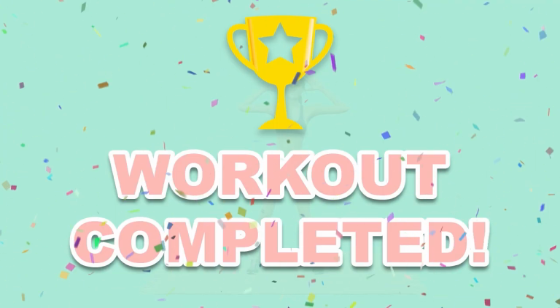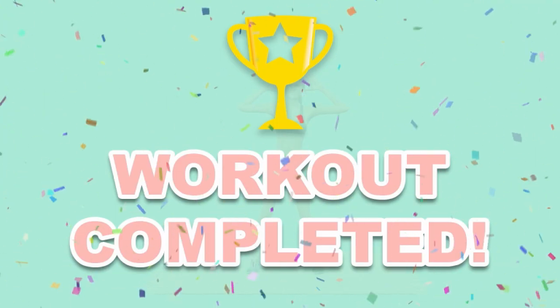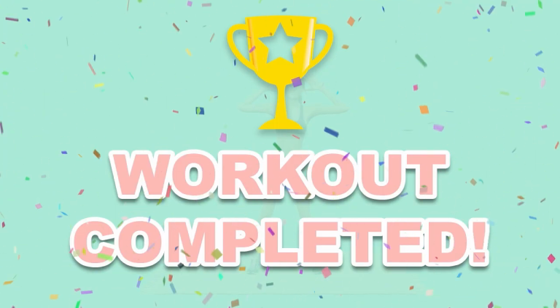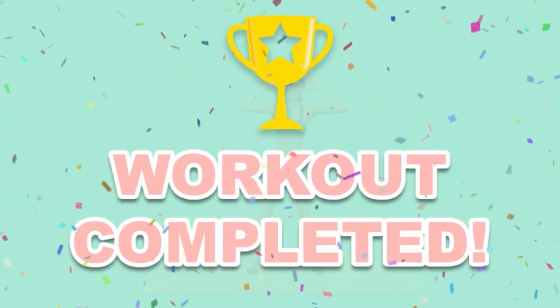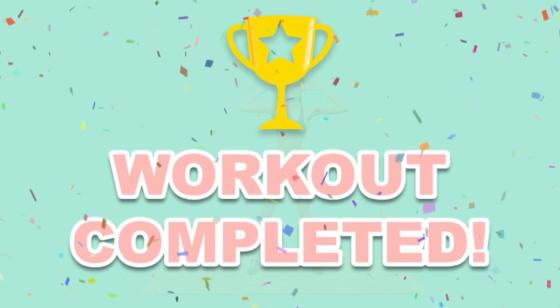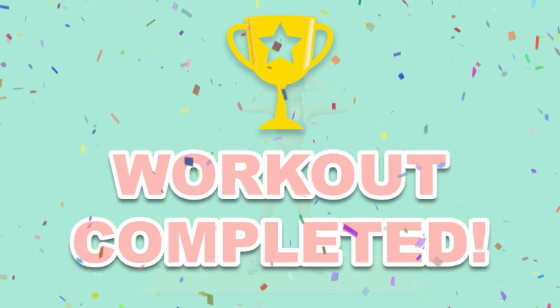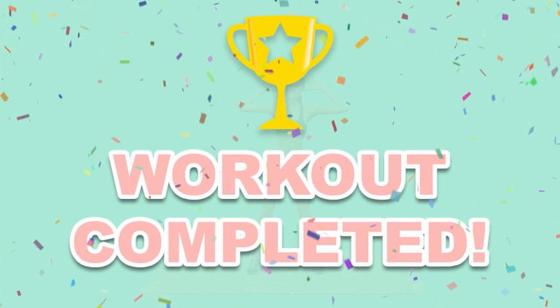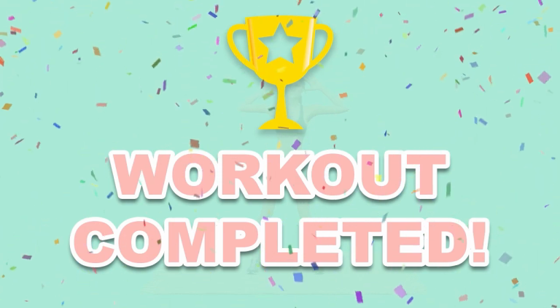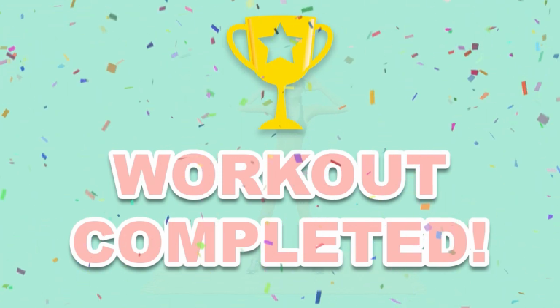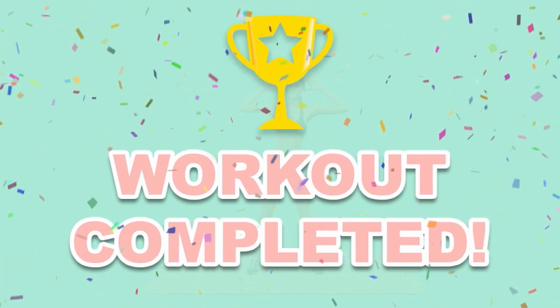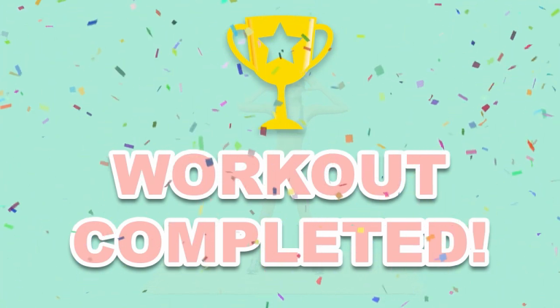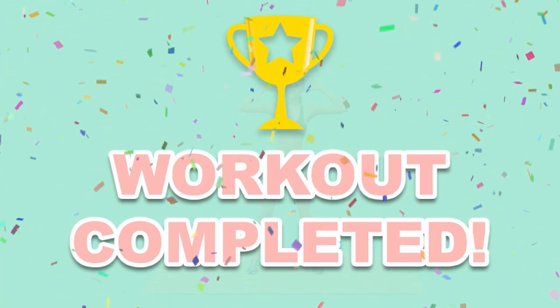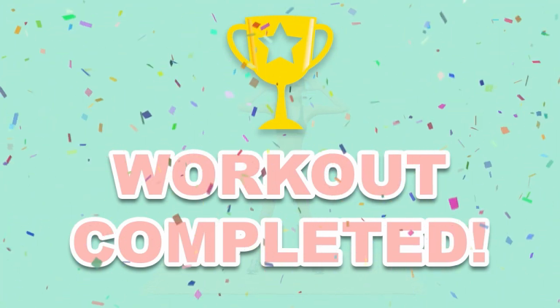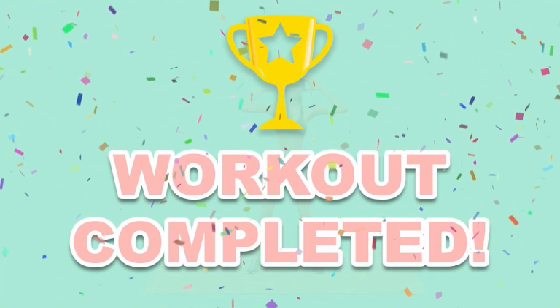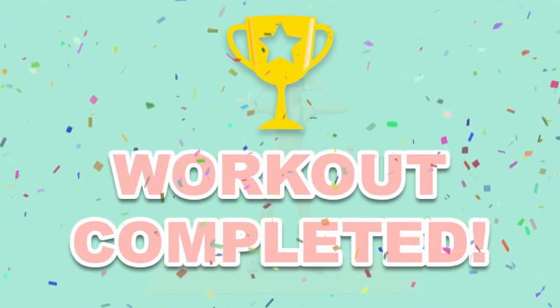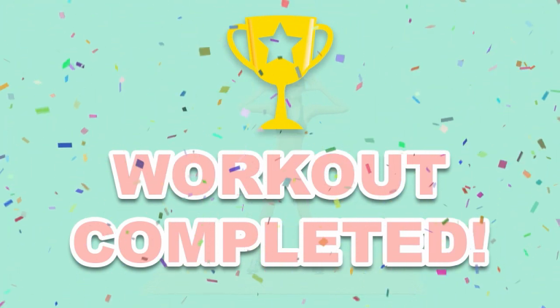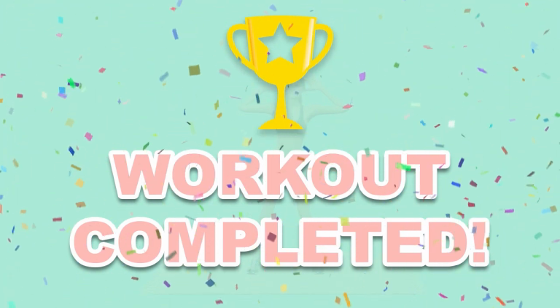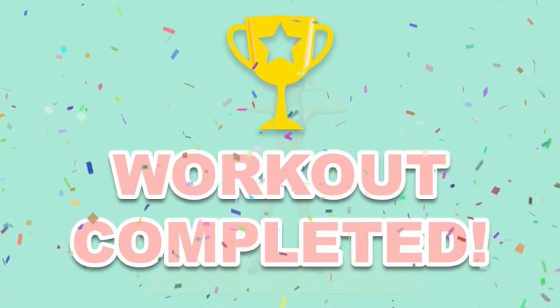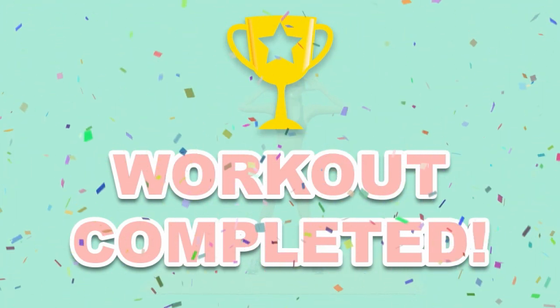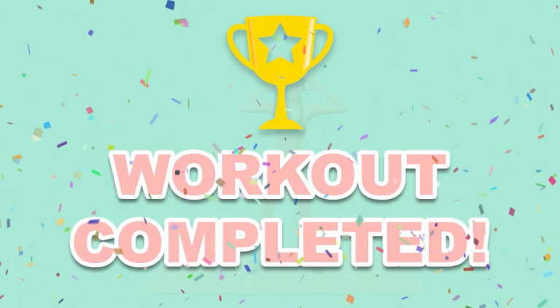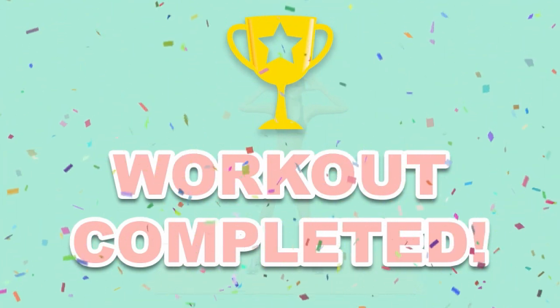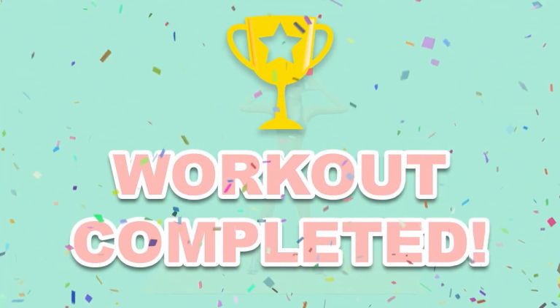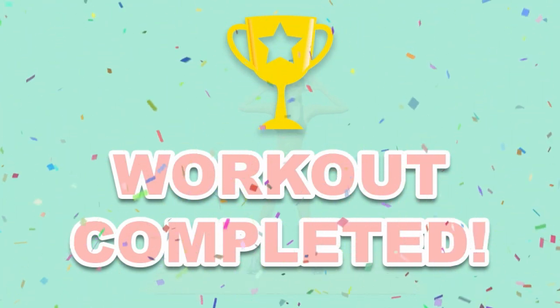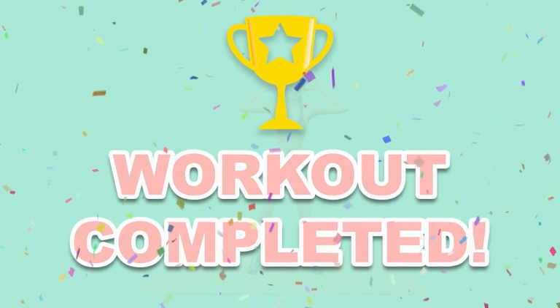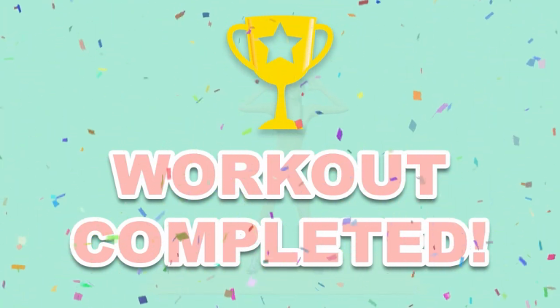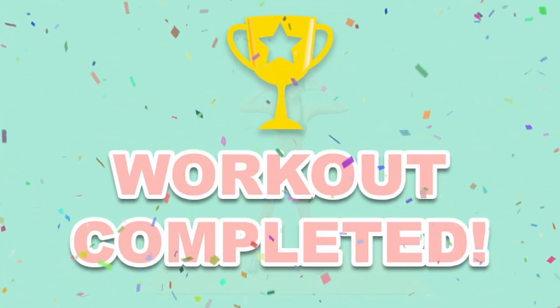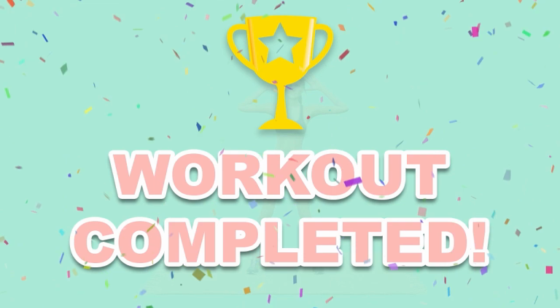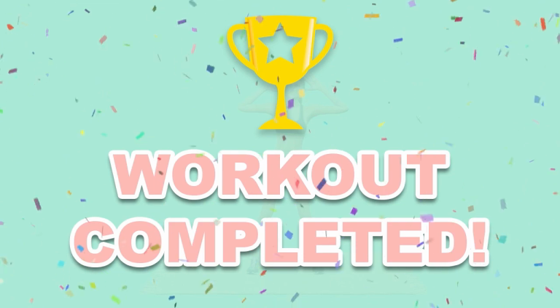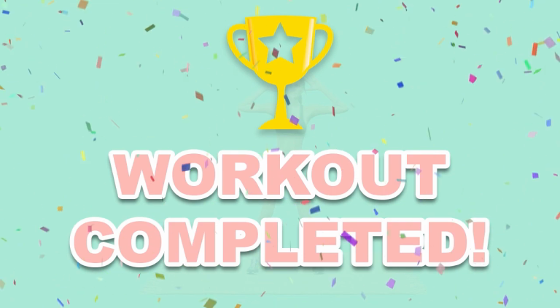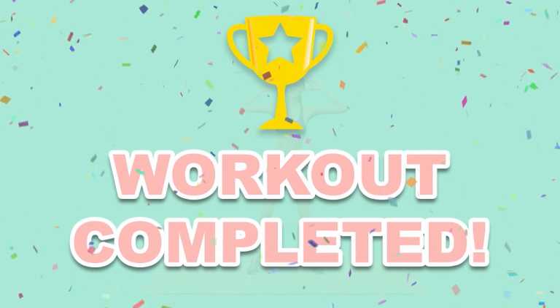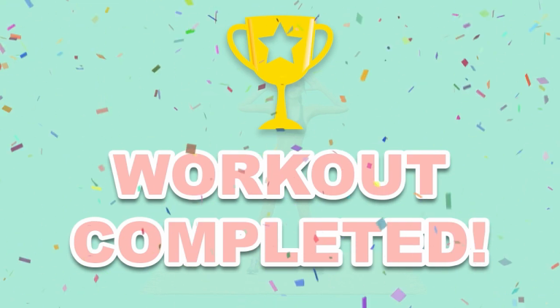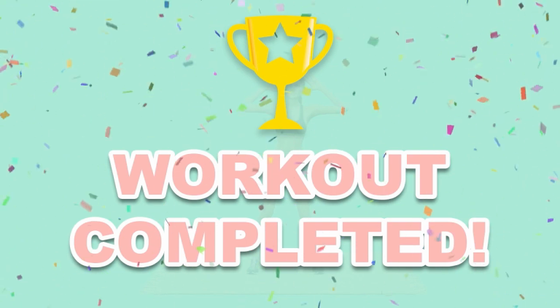You have successfully completed all the exercises. Good job! Please share this video workout with people you think should do this workout too.